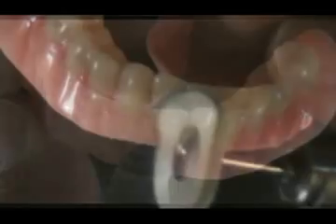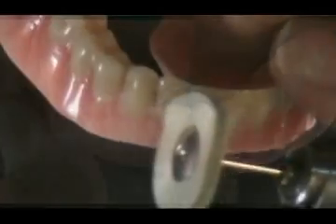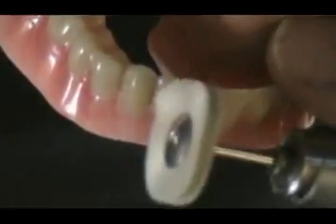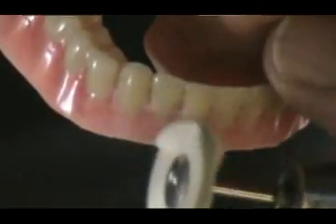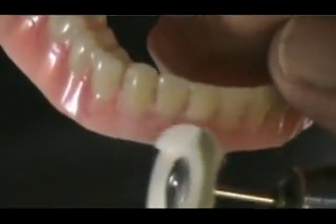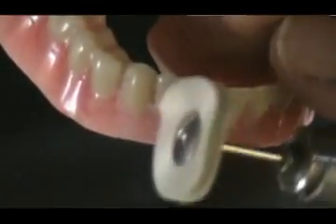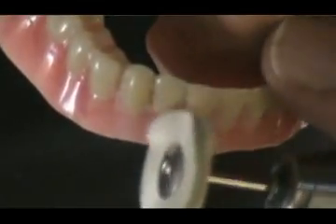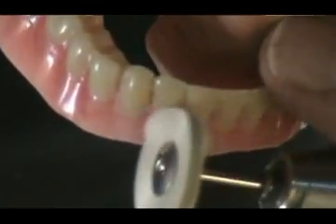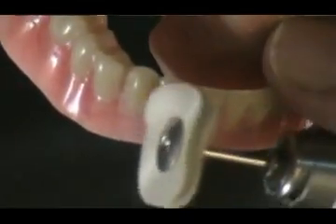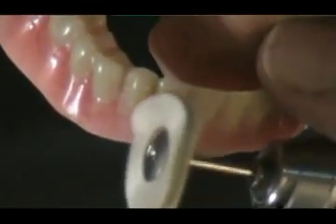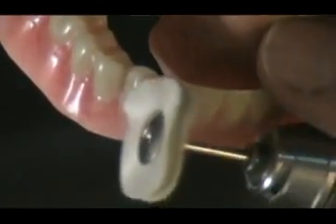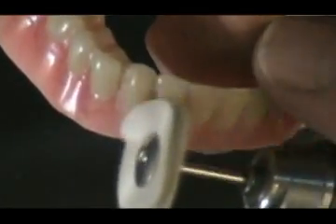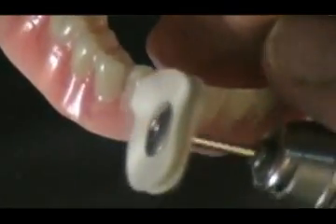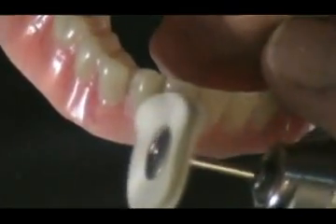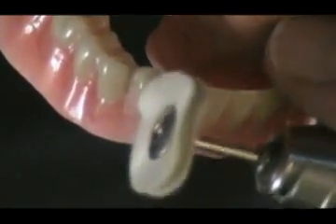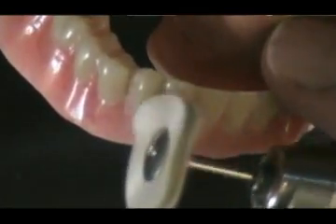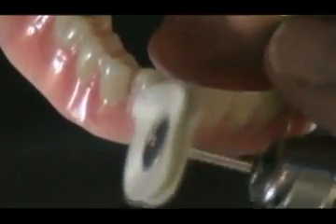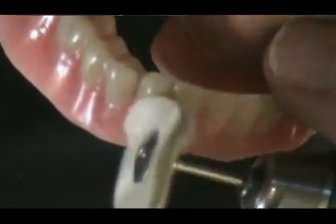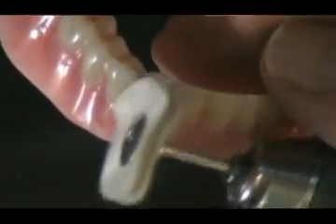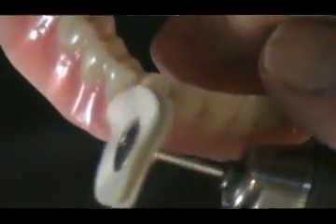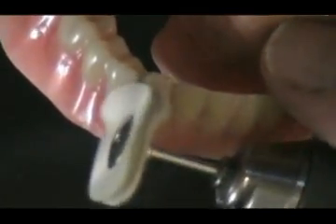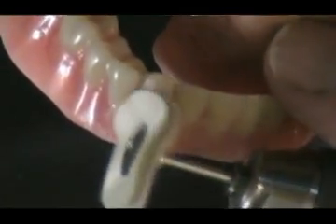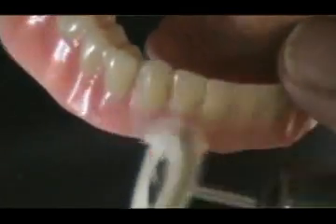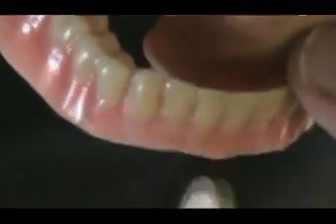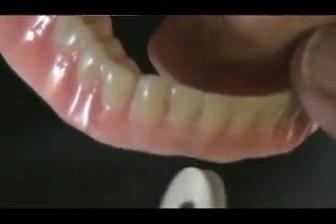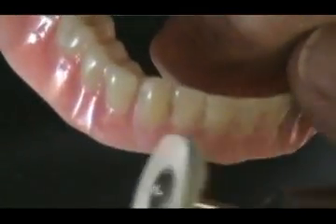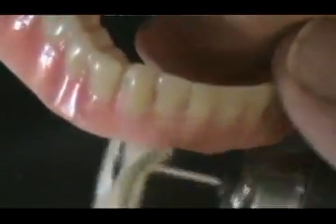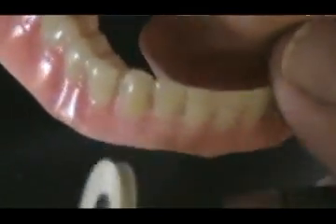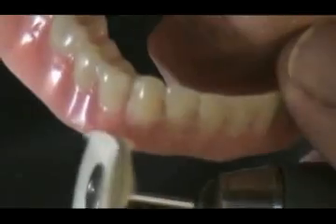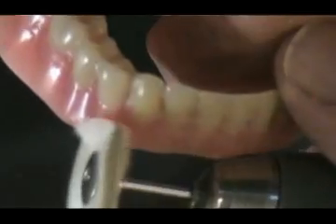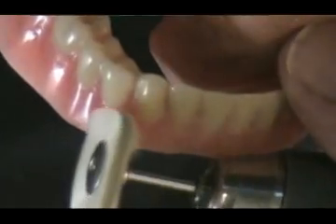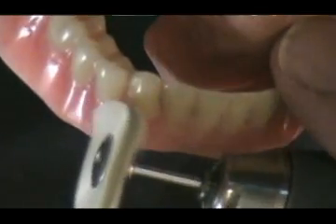The materials are easy to adjust and polish as they become integral with the acrylic resin and leave a smooth, non-irritating aesthetic surface.